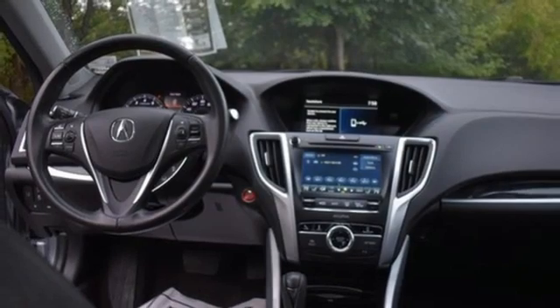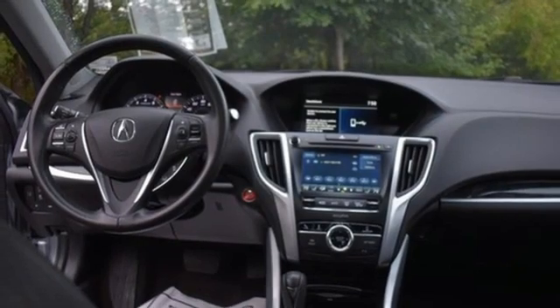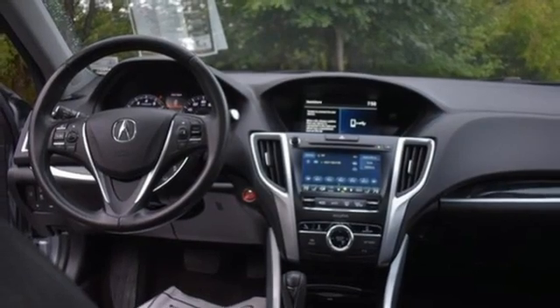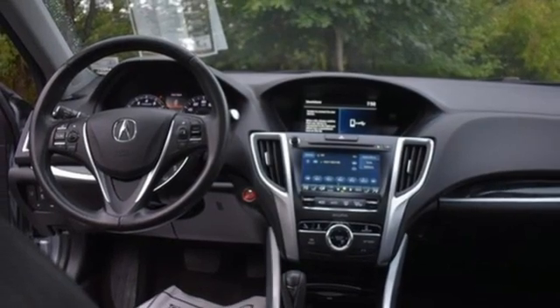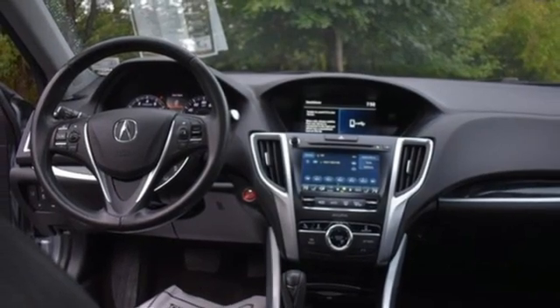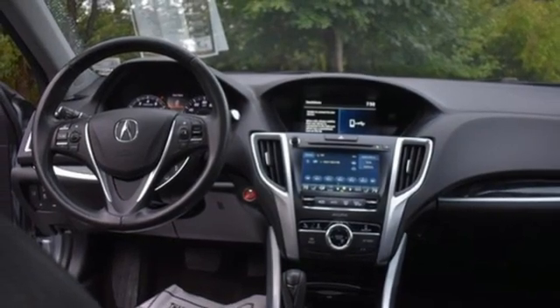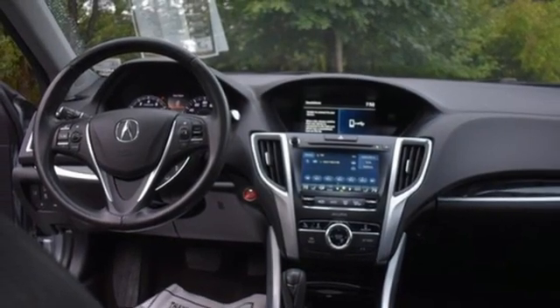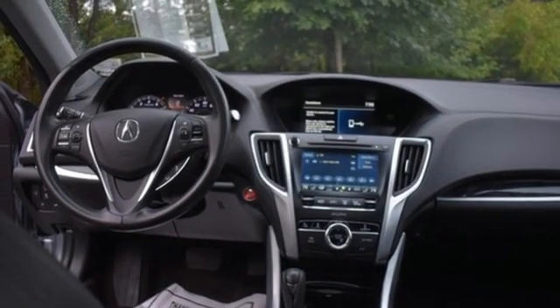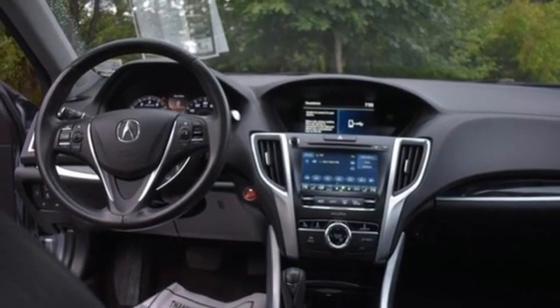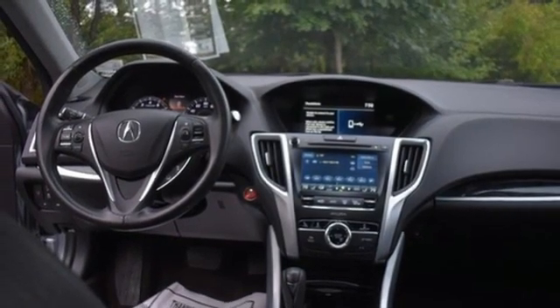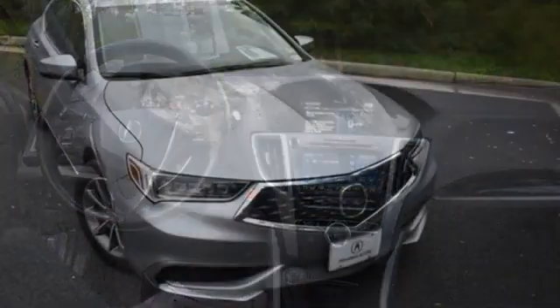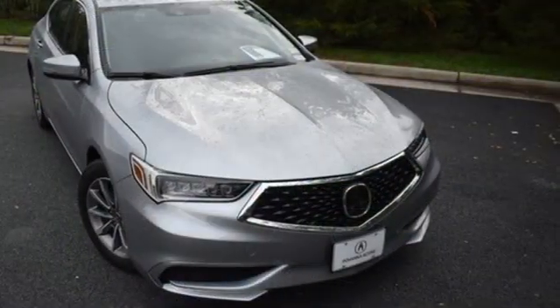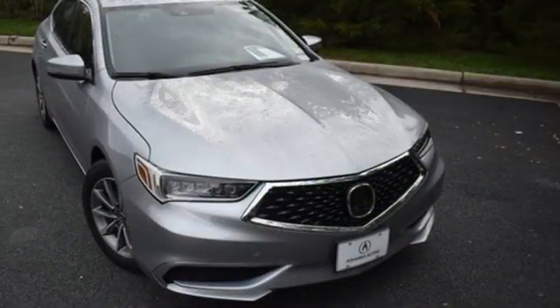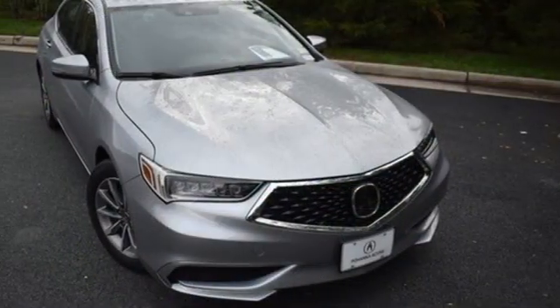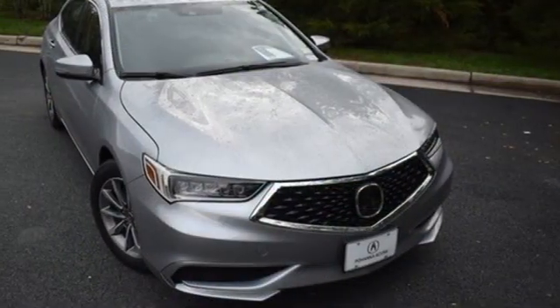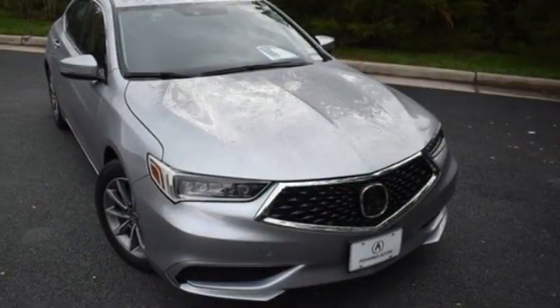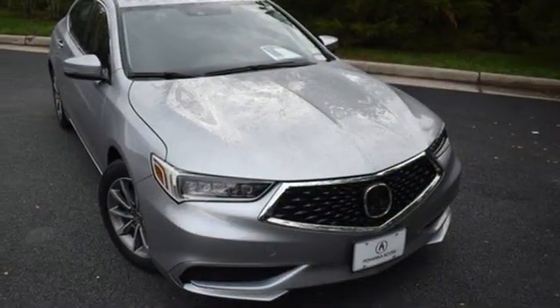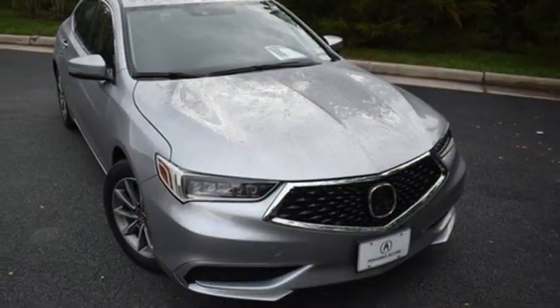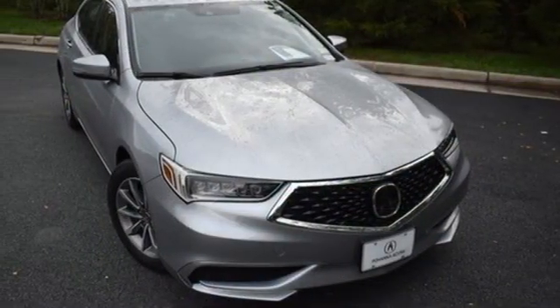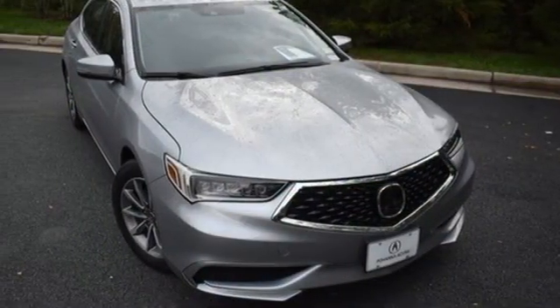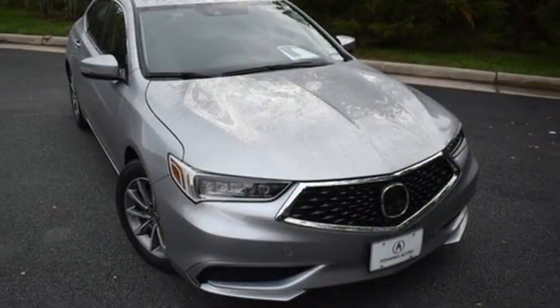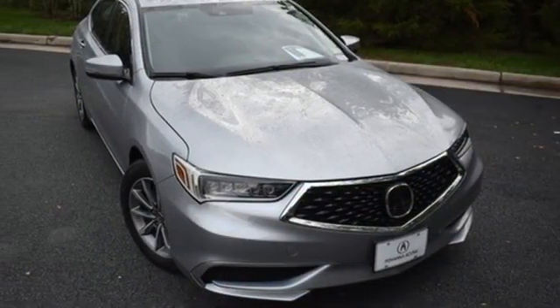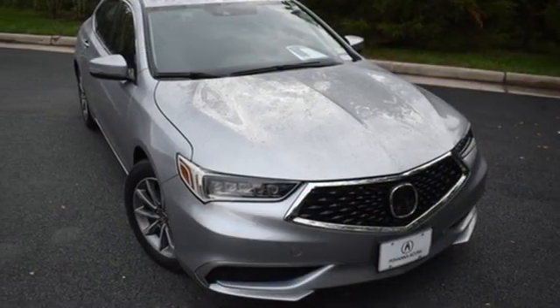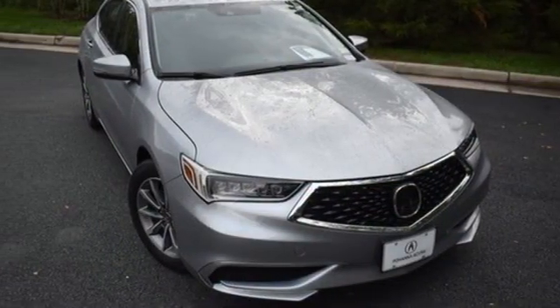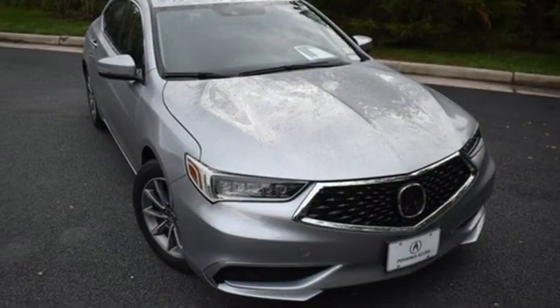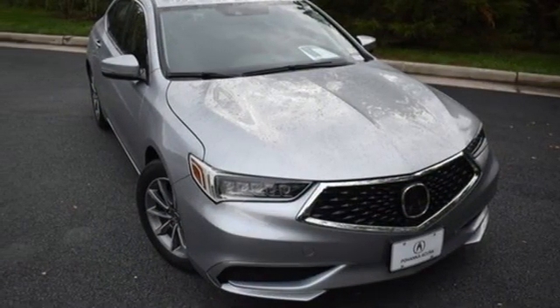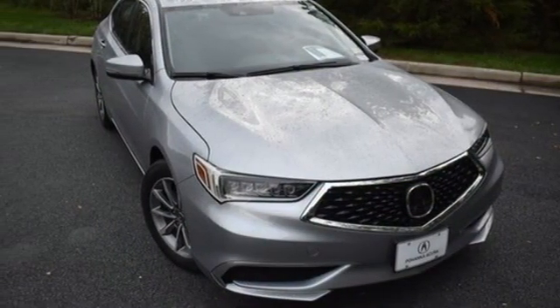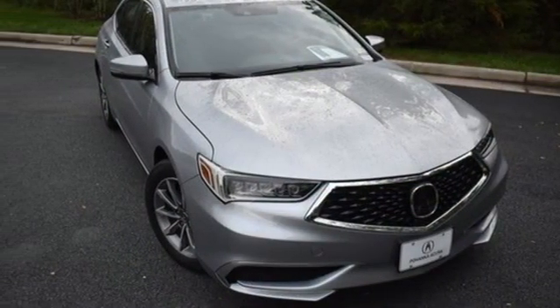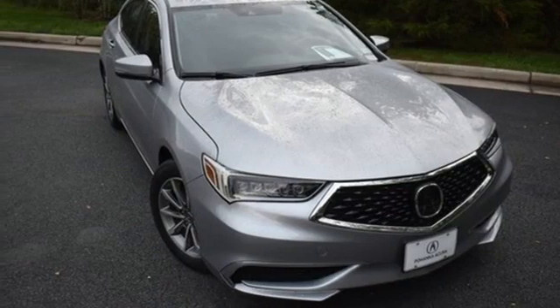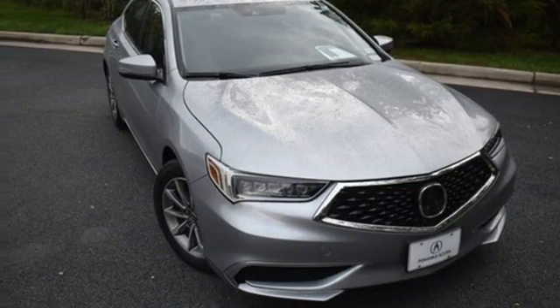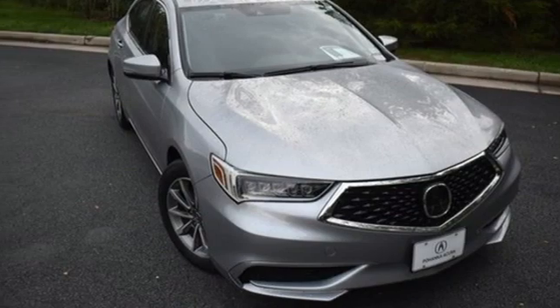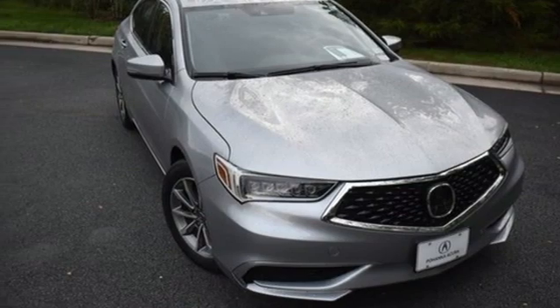Luxury. Performance. Acura. You need to drive it to believe it. See it for yourself today.